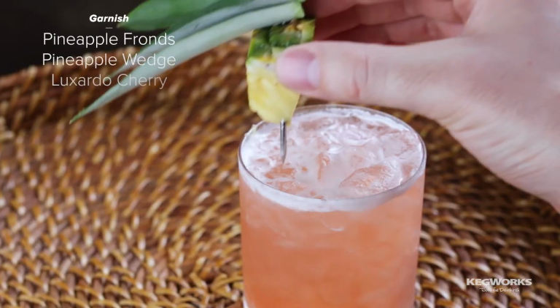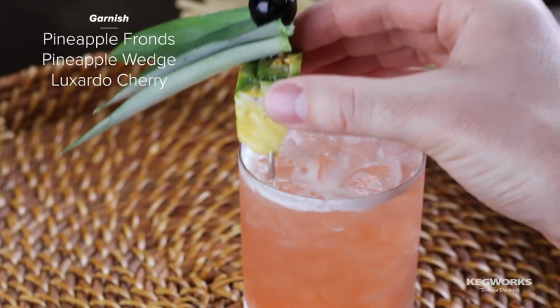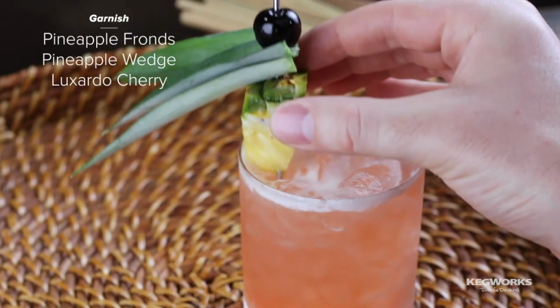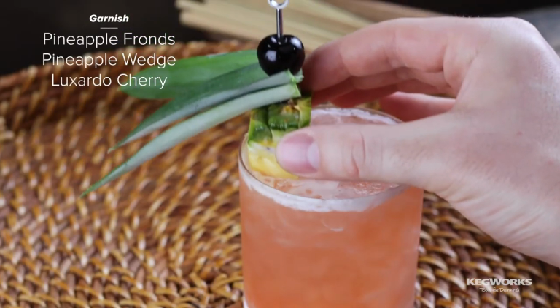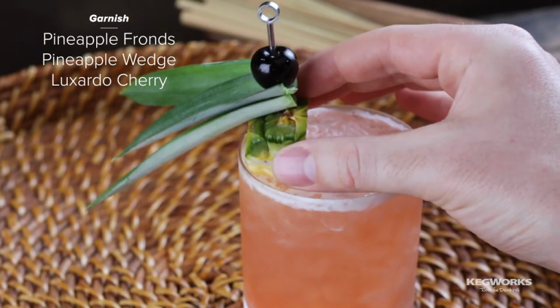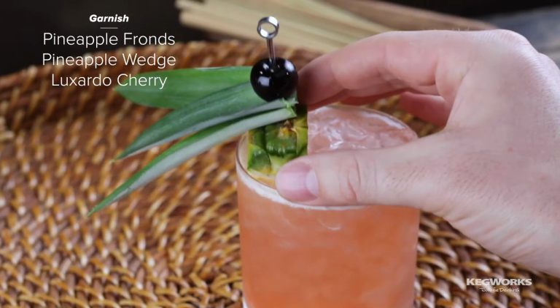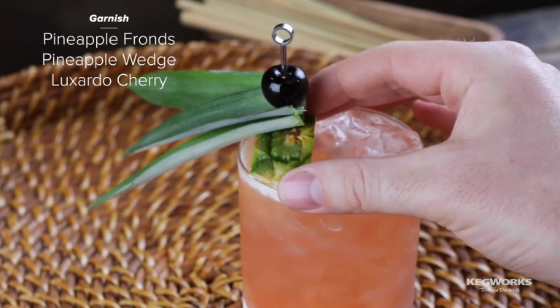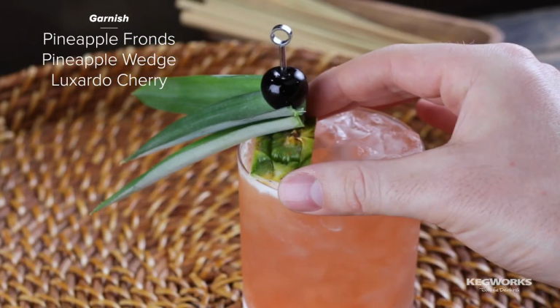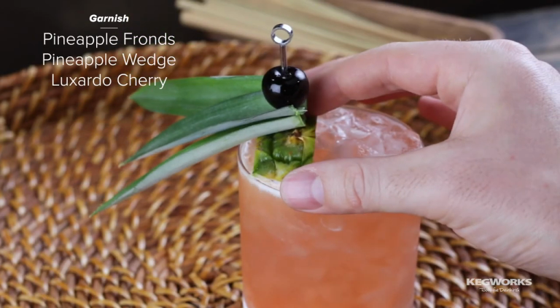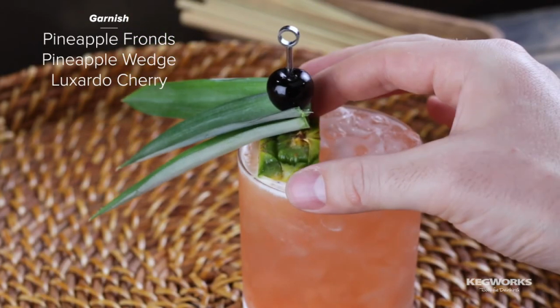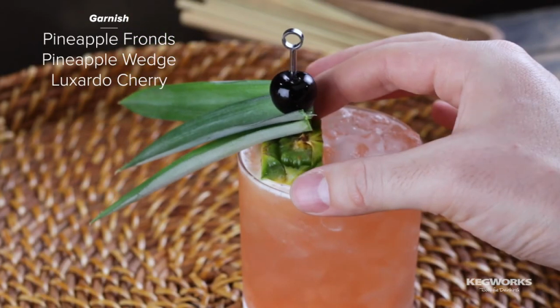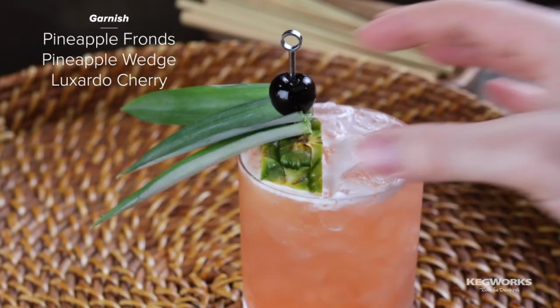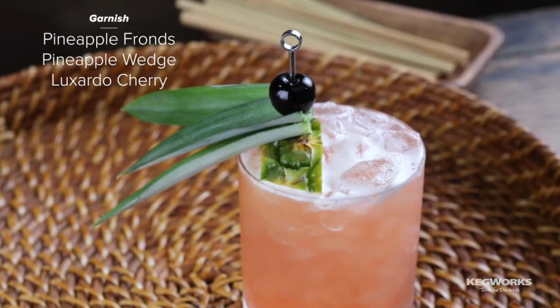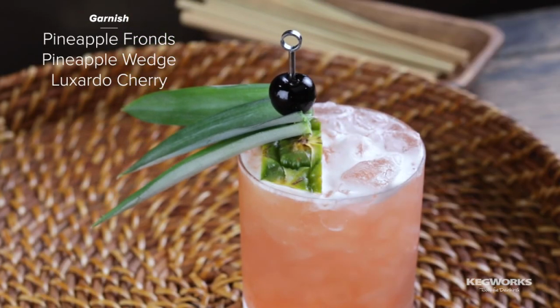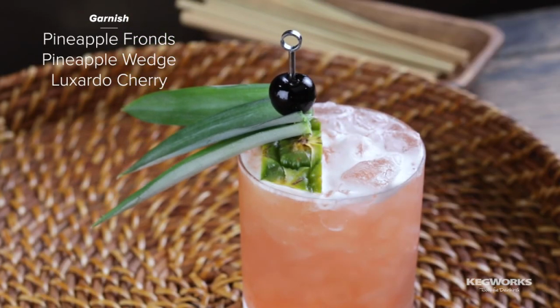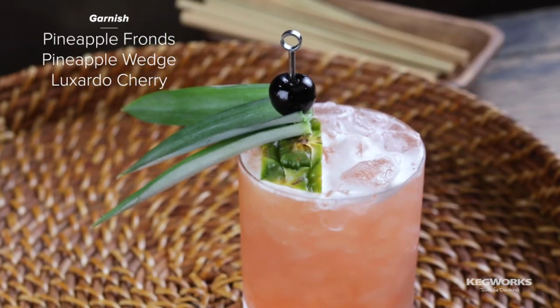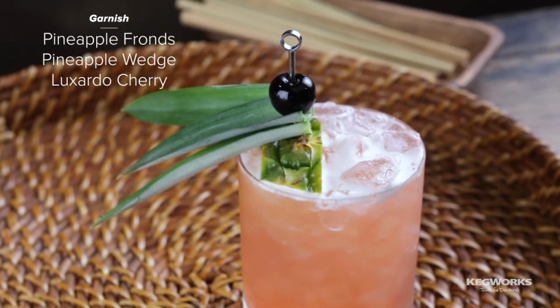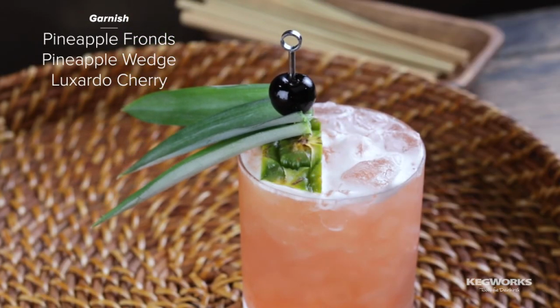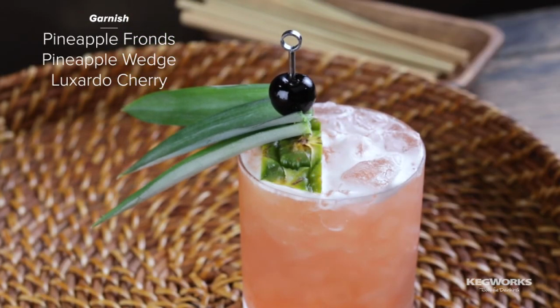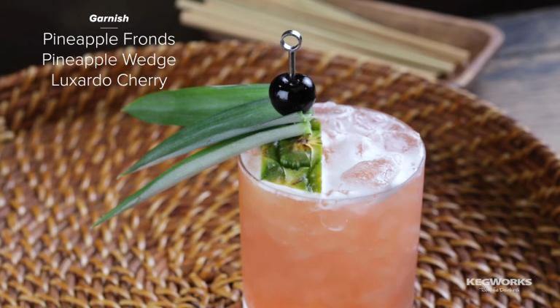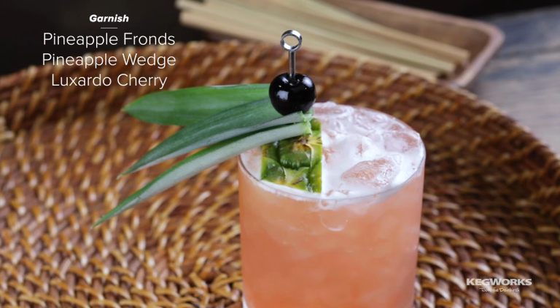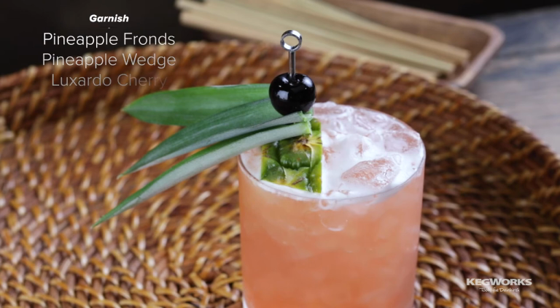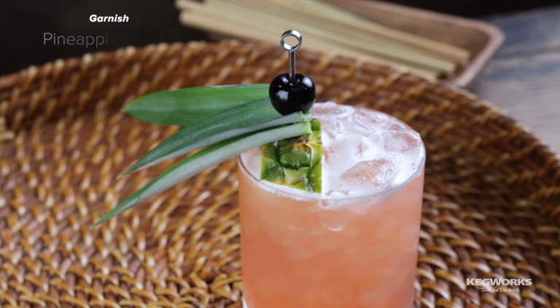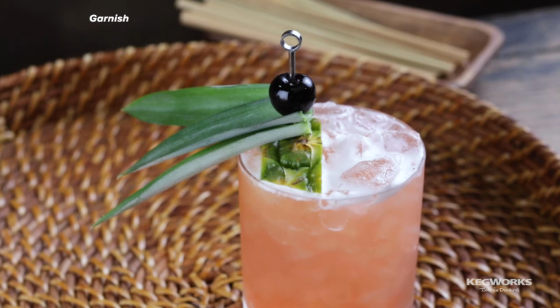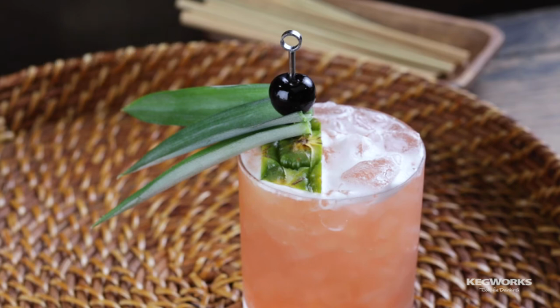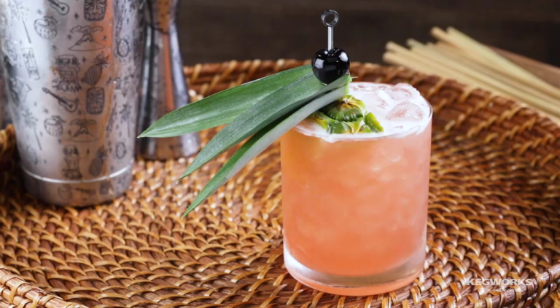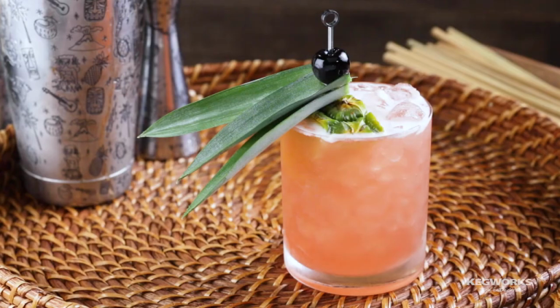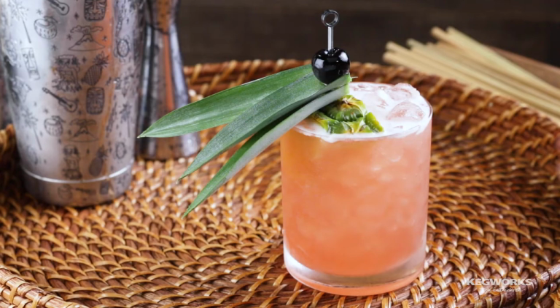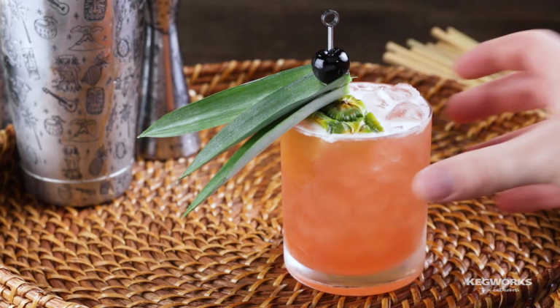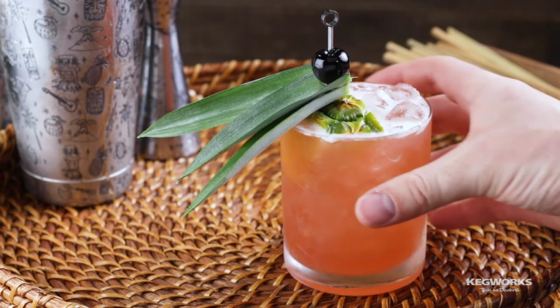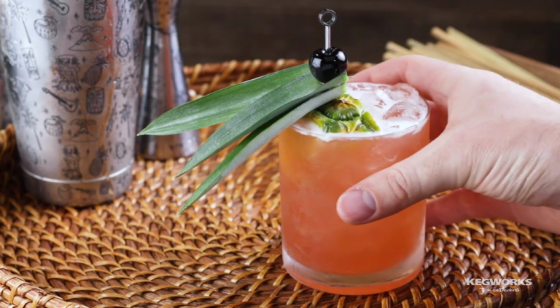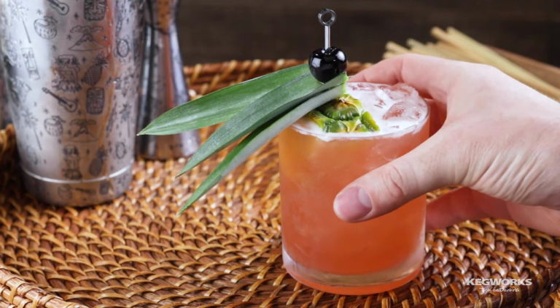Get creative with the garnish using pineapple fronds, a pineapple wedge, and a Luxardo cherry. Now enjoy.